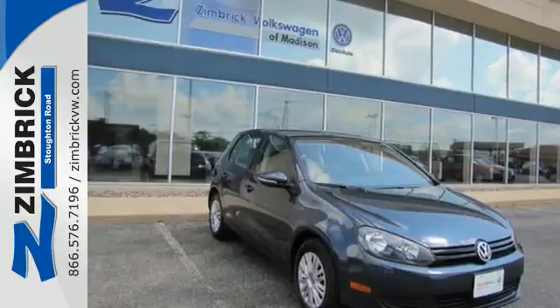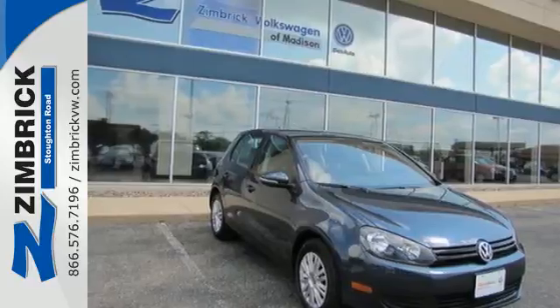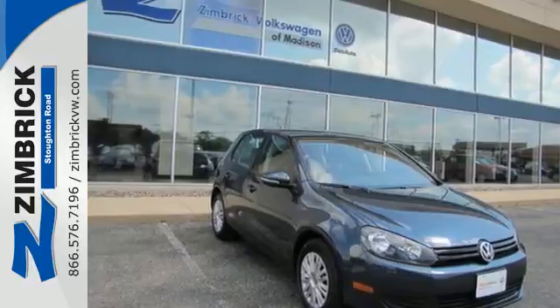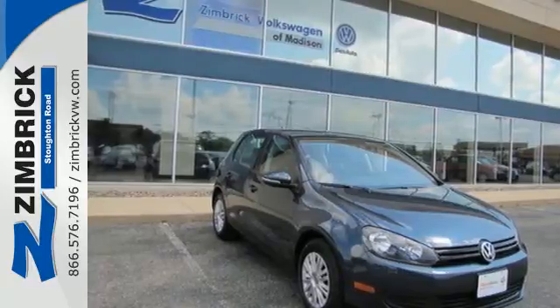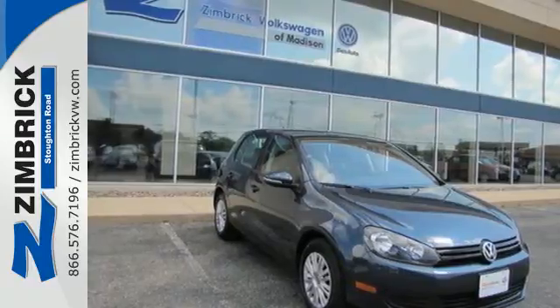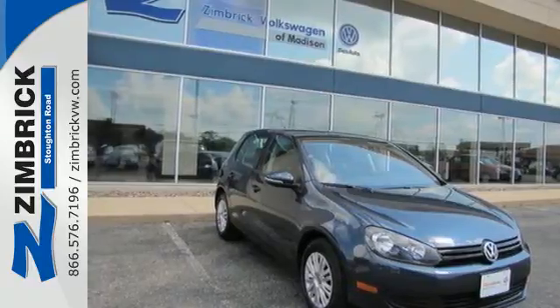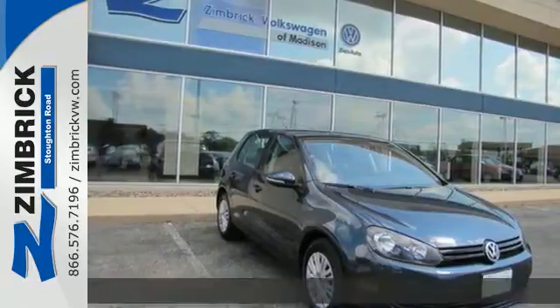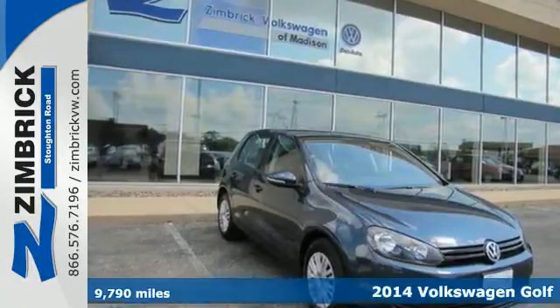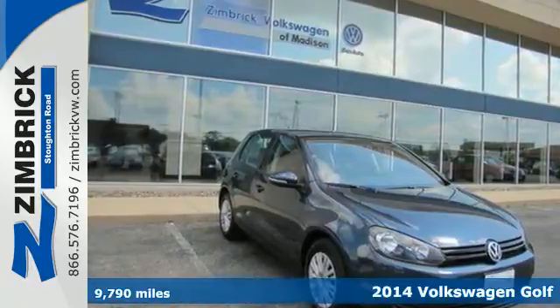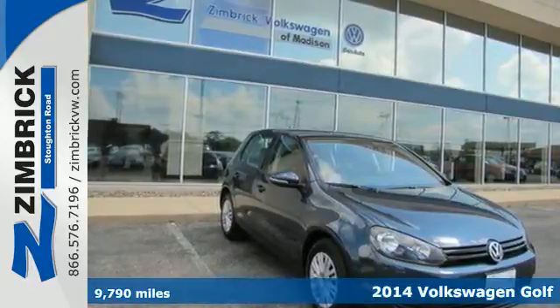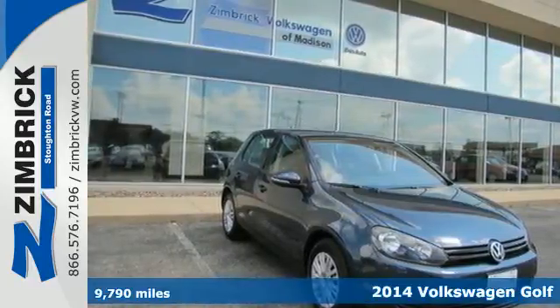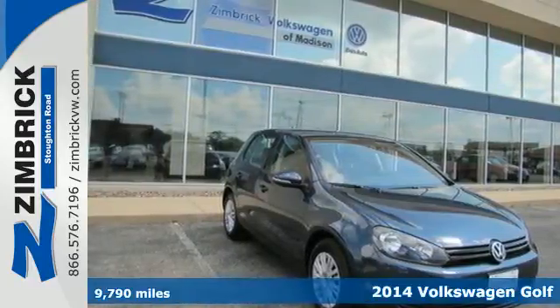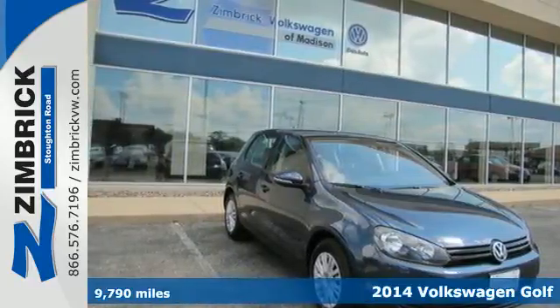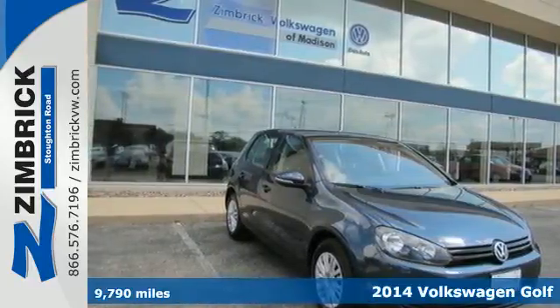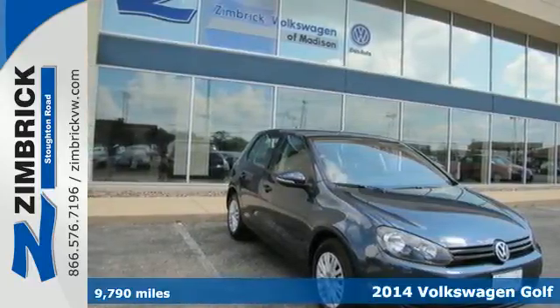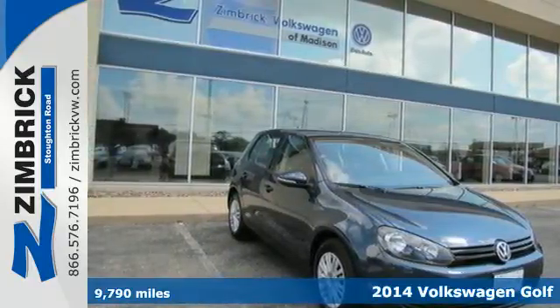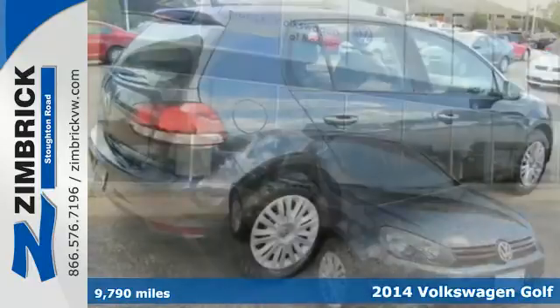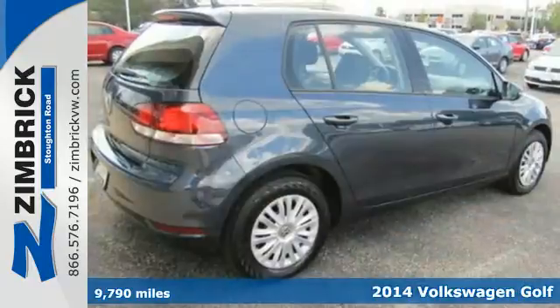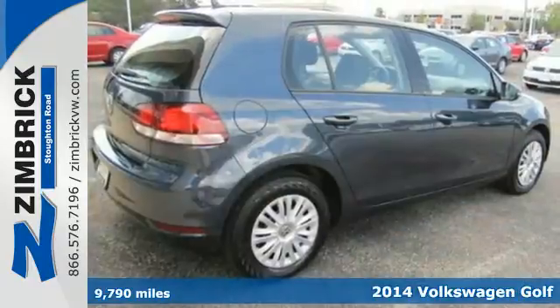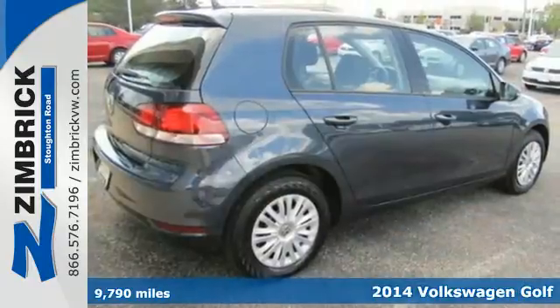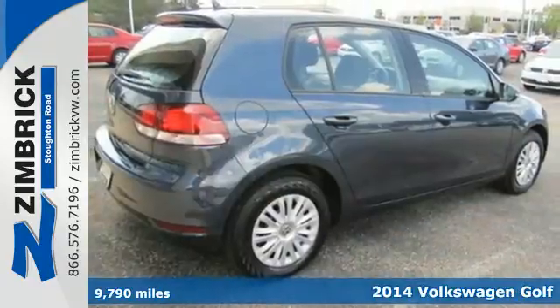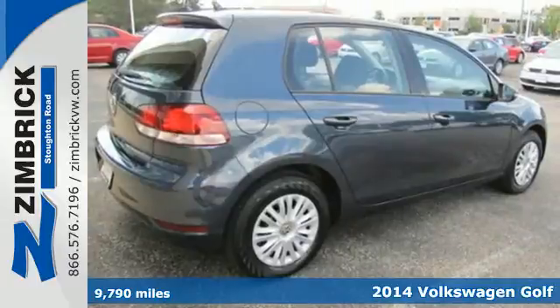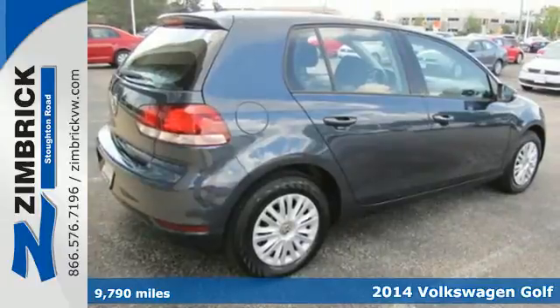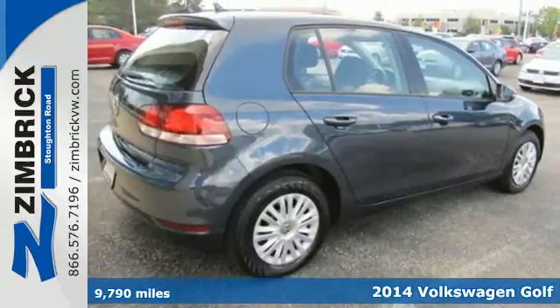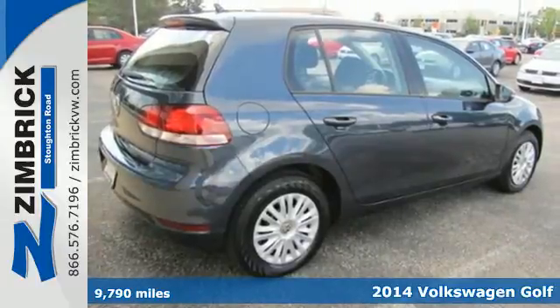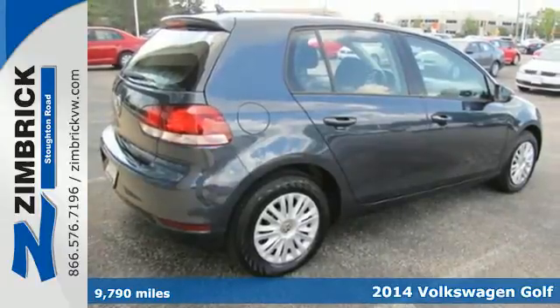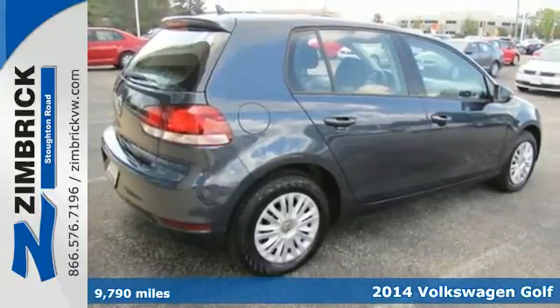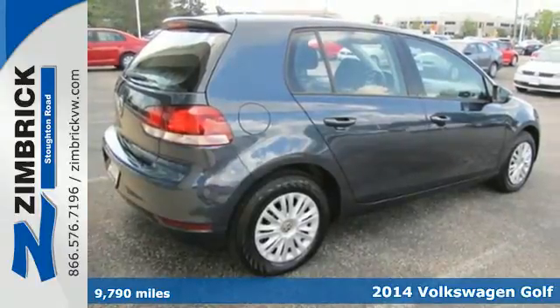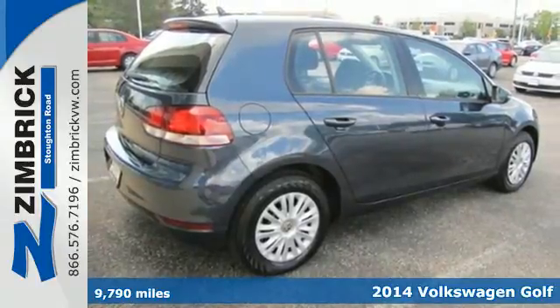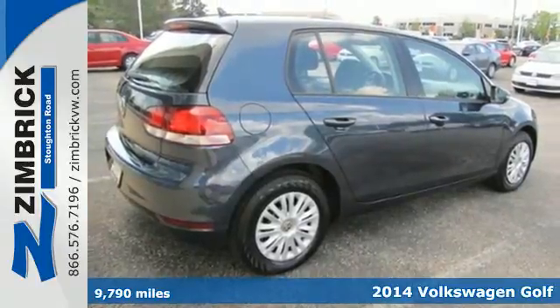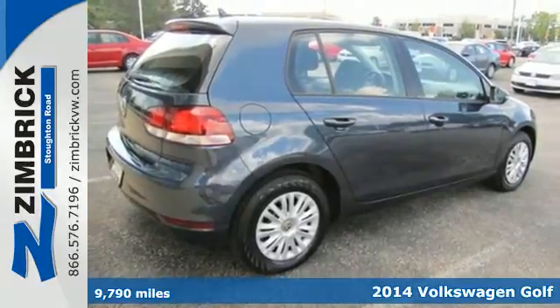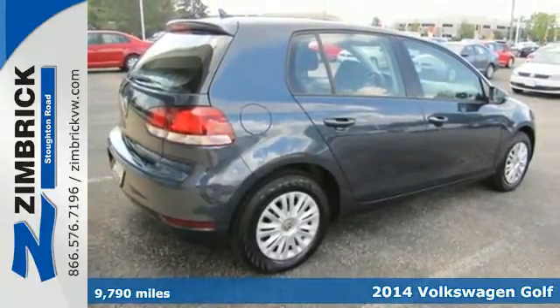It's a 2014 Volkswagen Golf. Satisfy your desire for performance and stability with this hatchback.